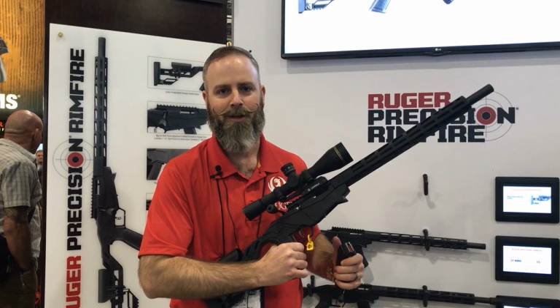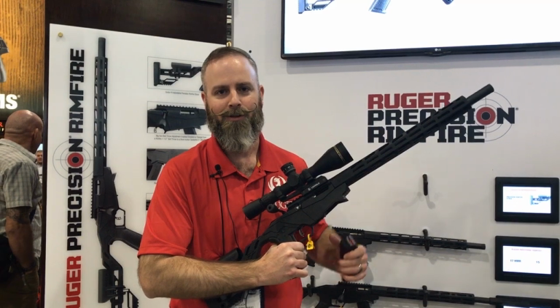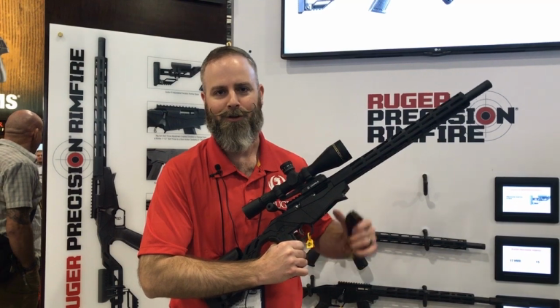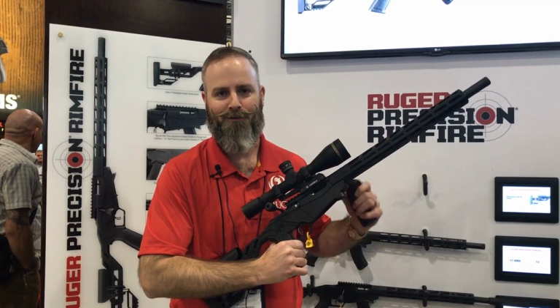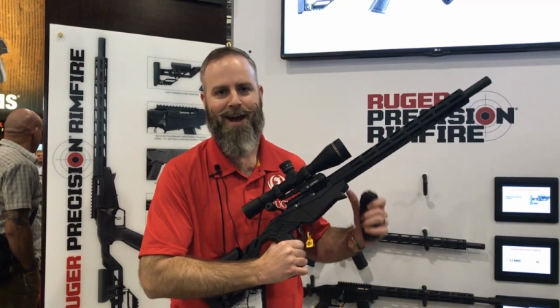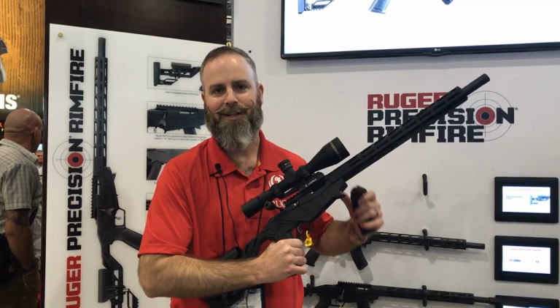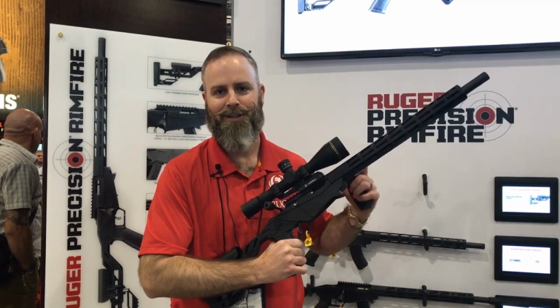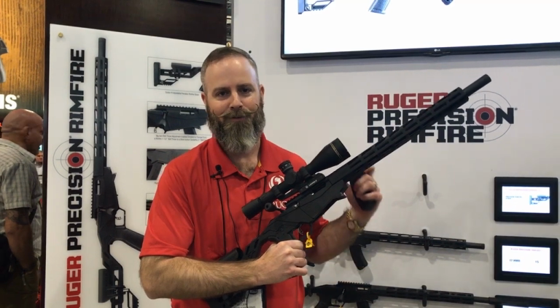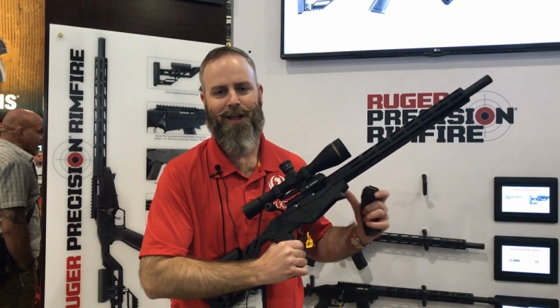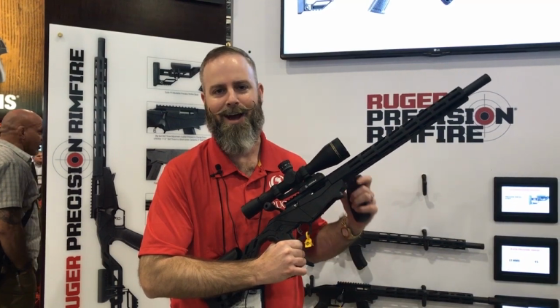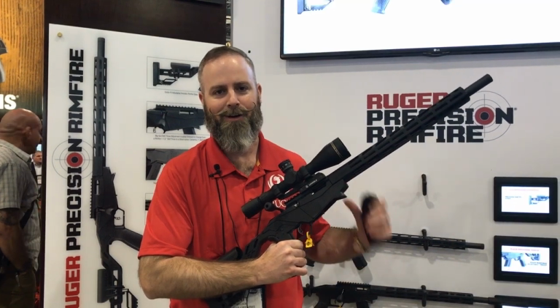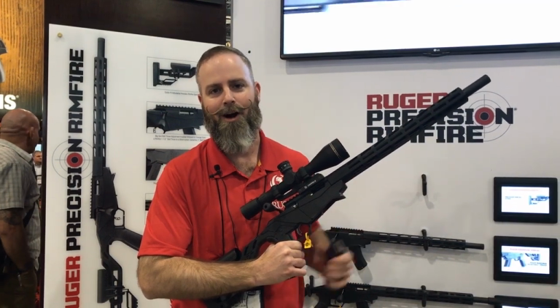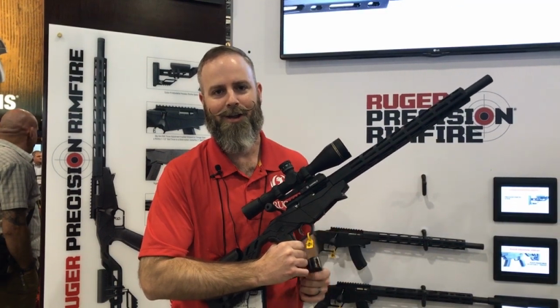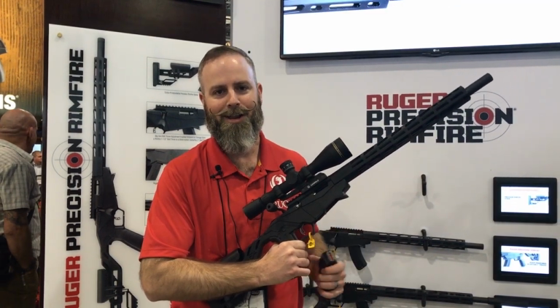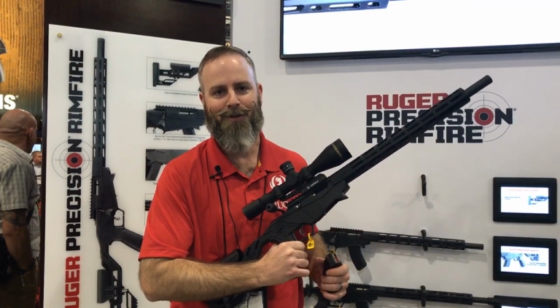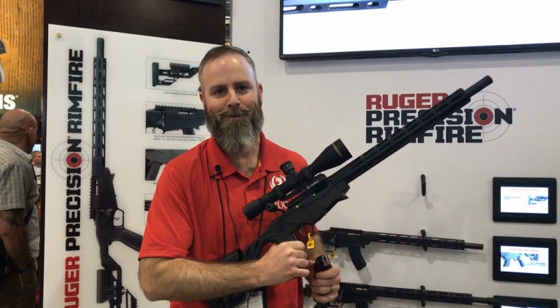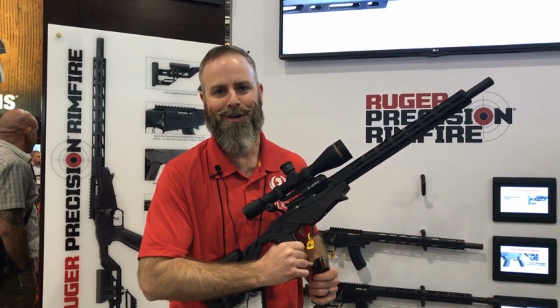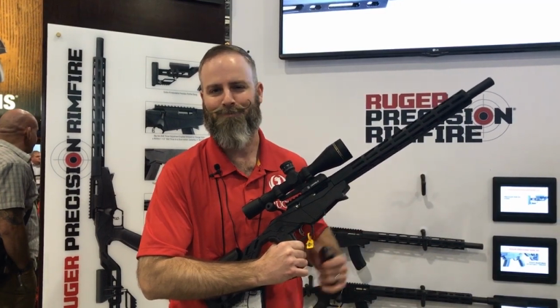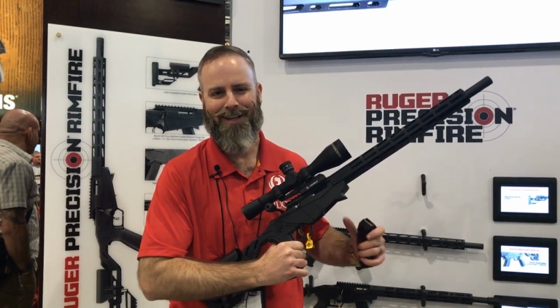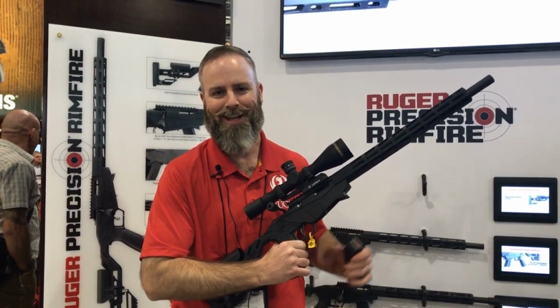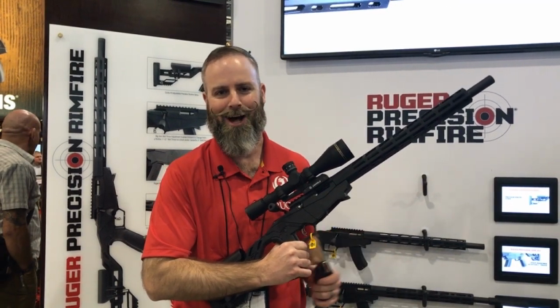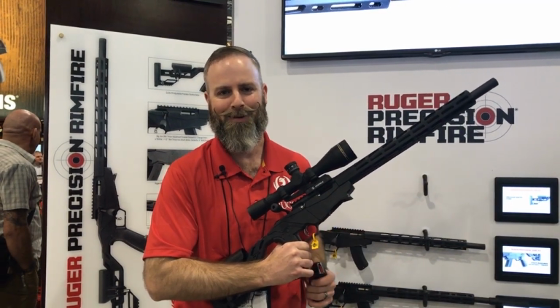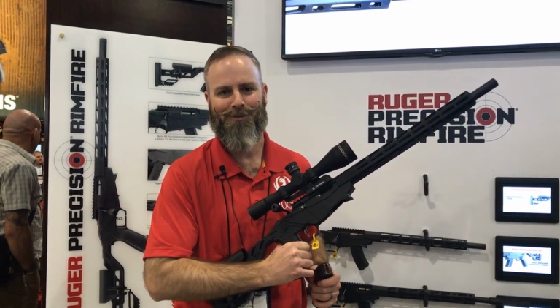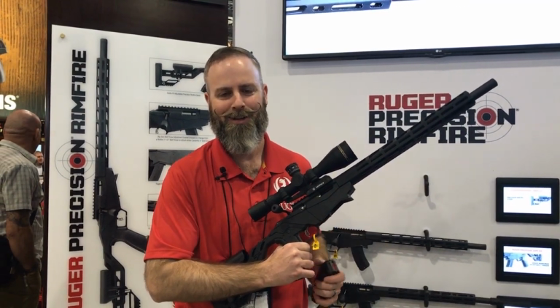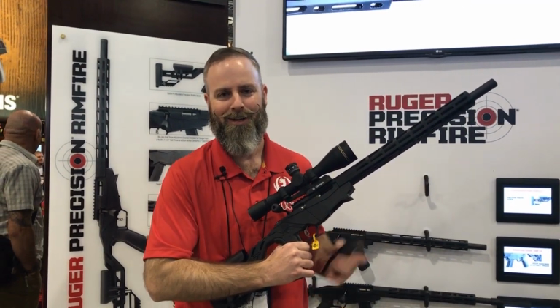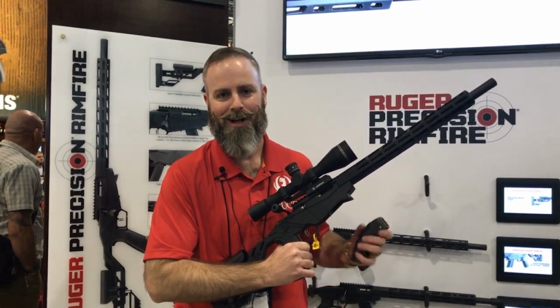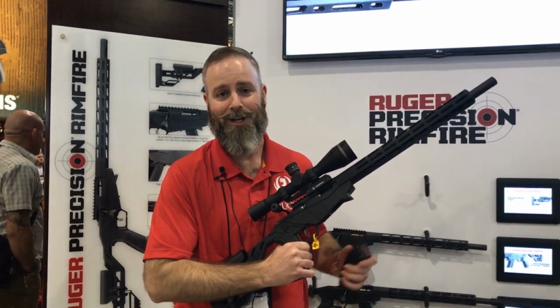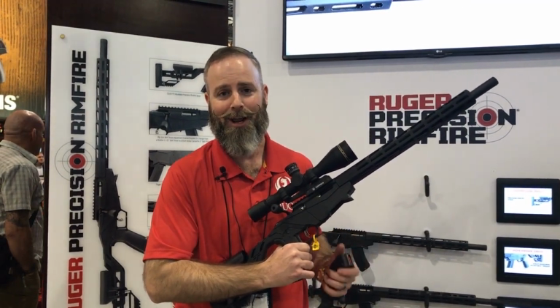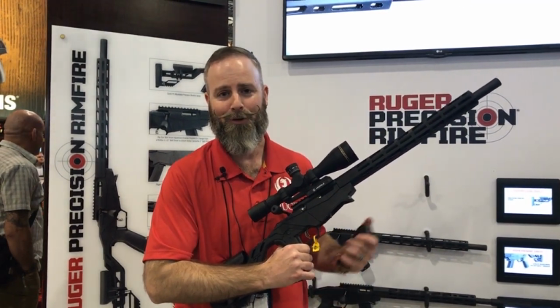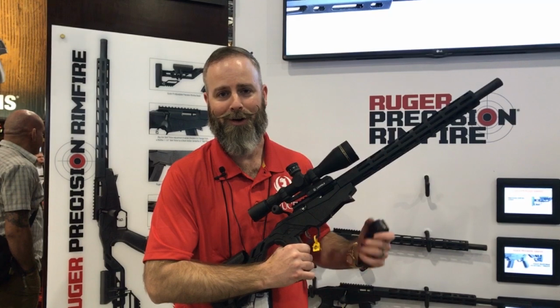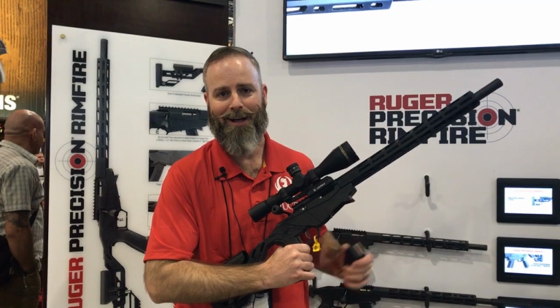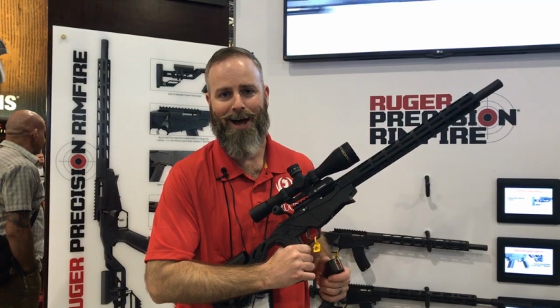Fast, flat, hard-hitting plinking calibers. Check out Ruger.com.